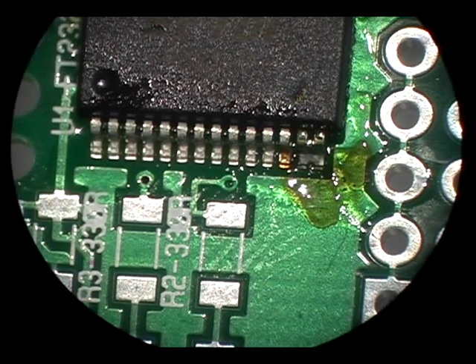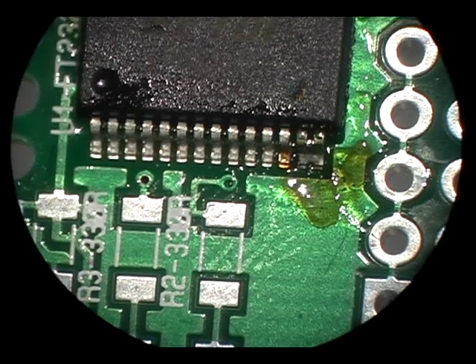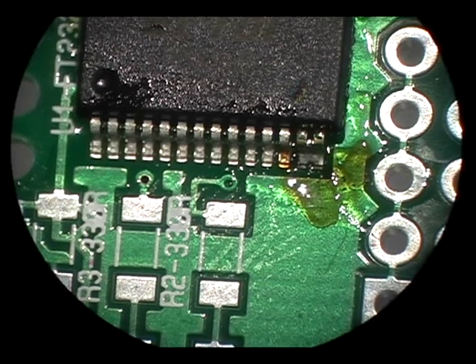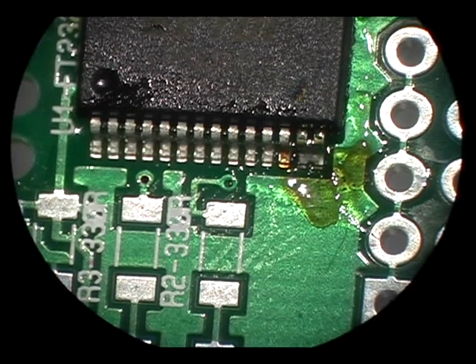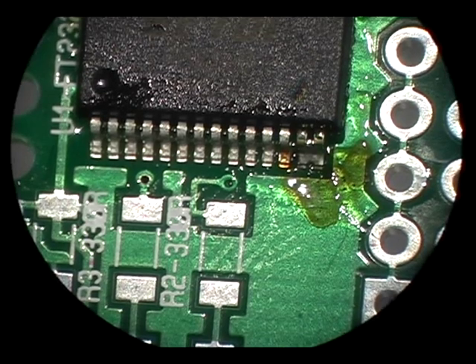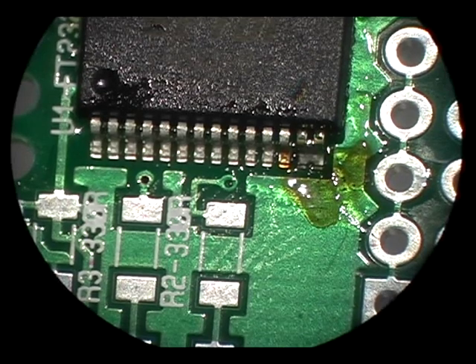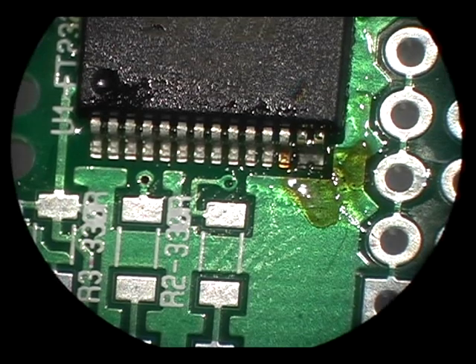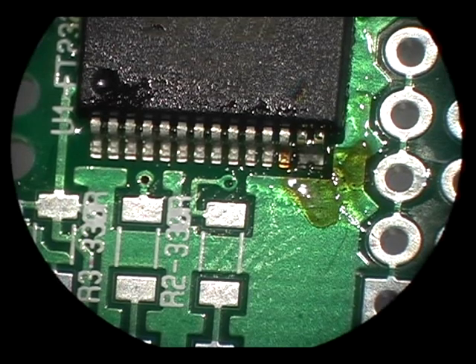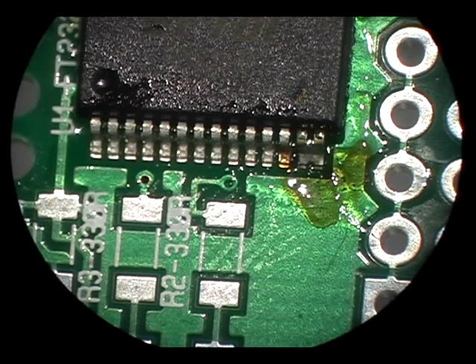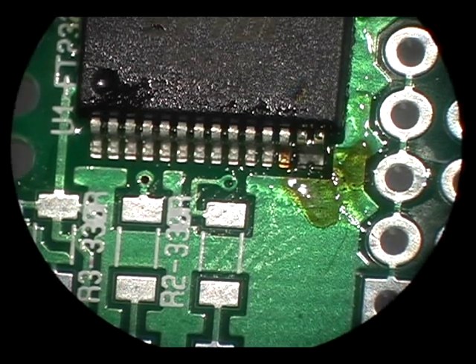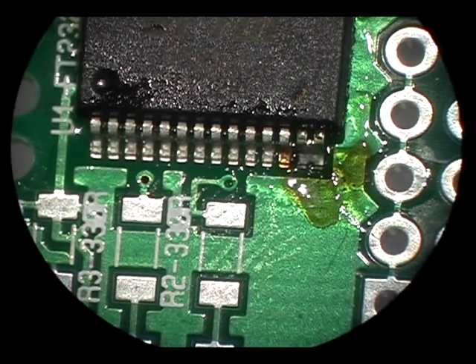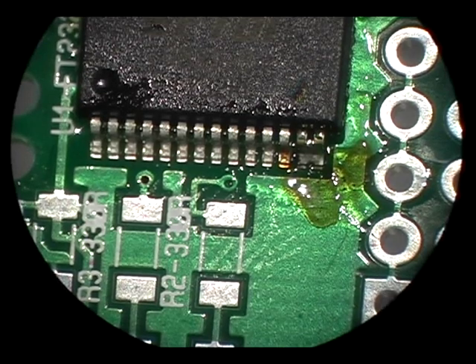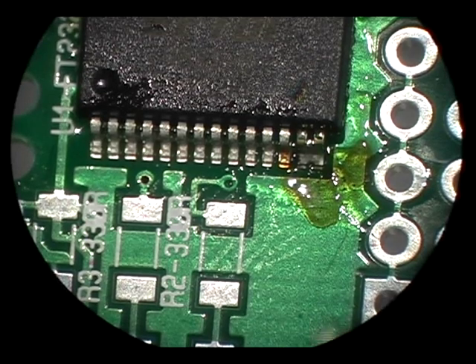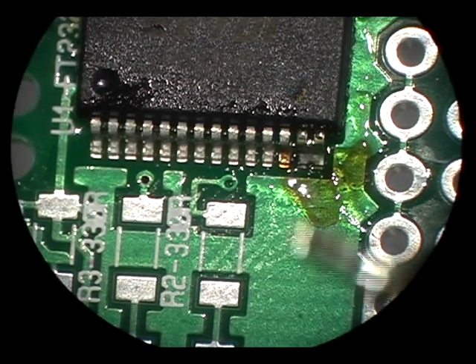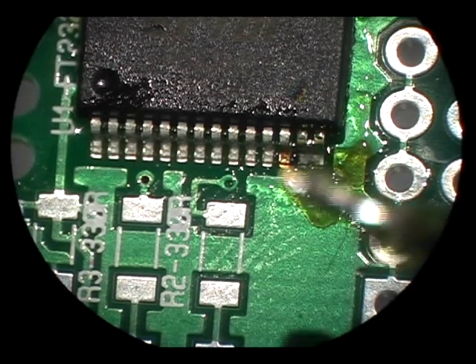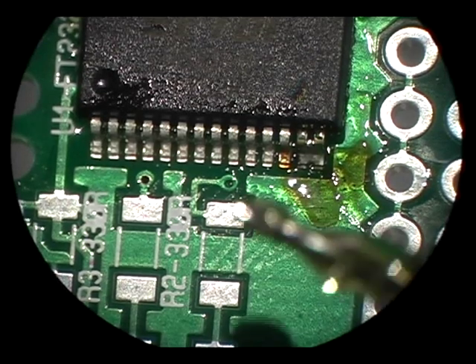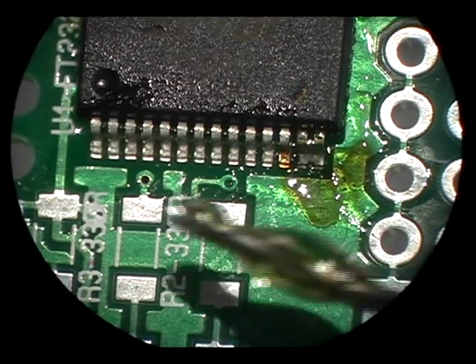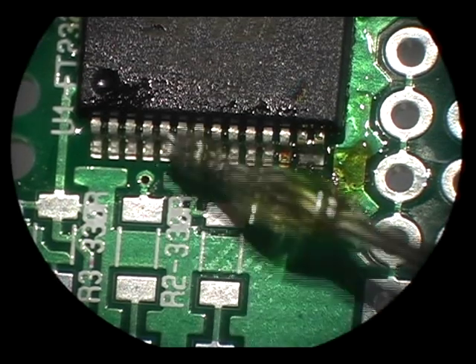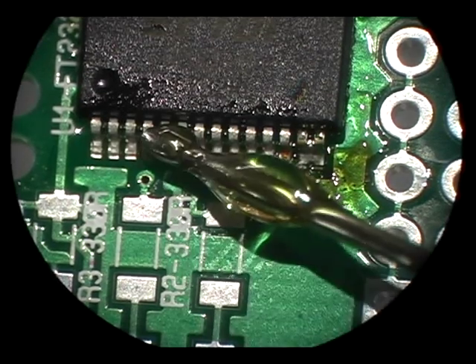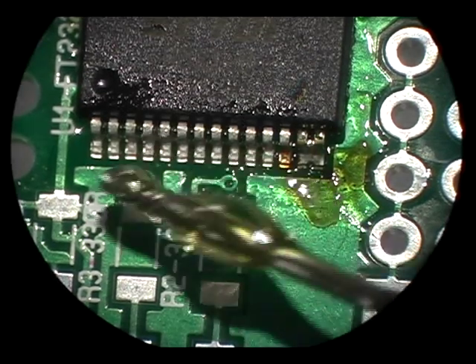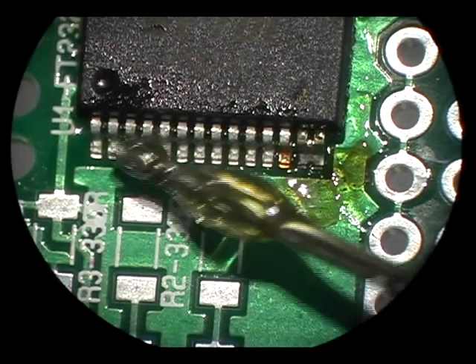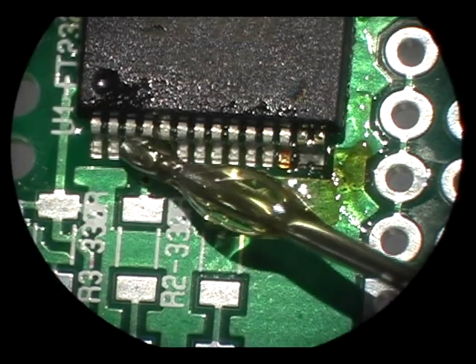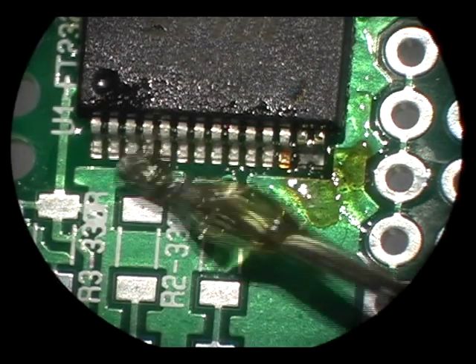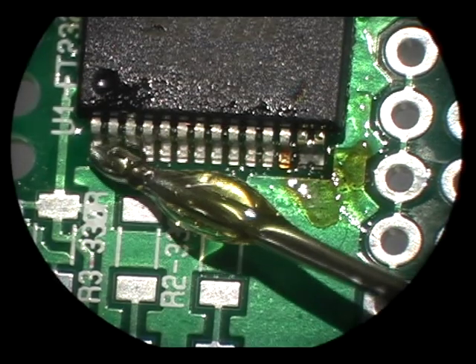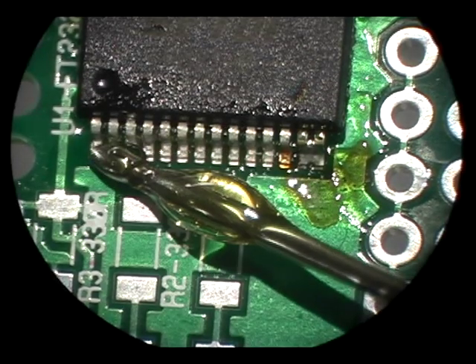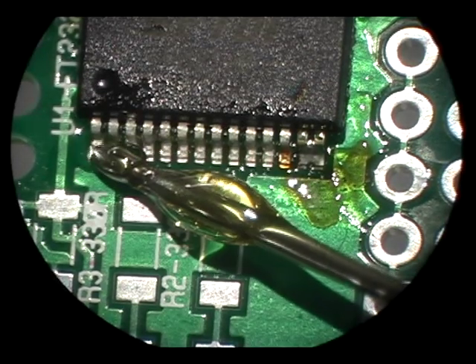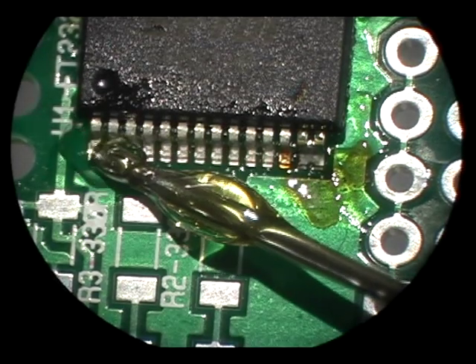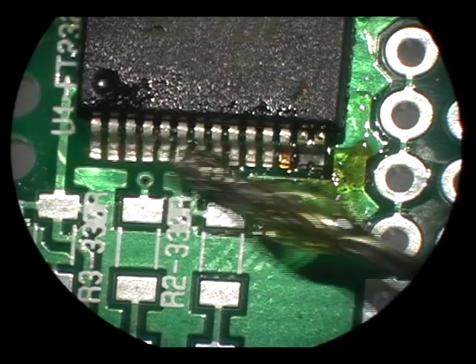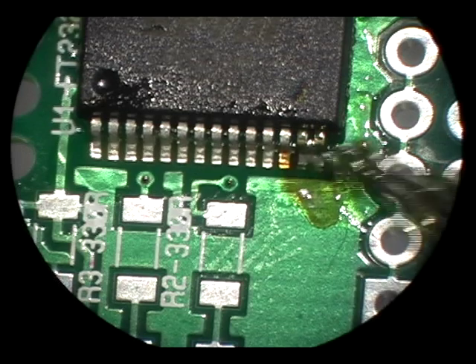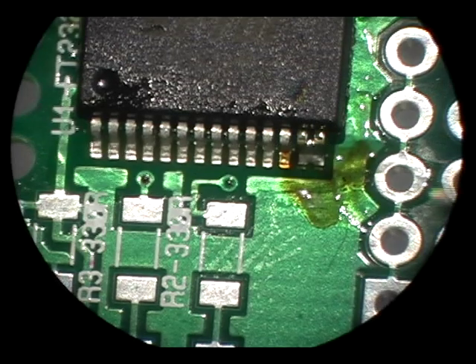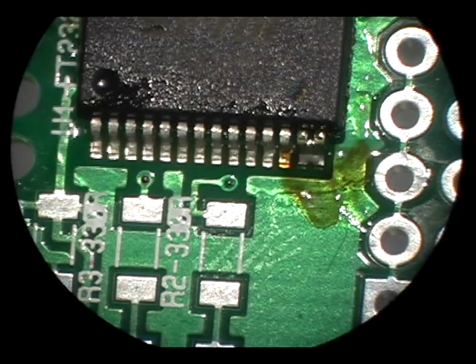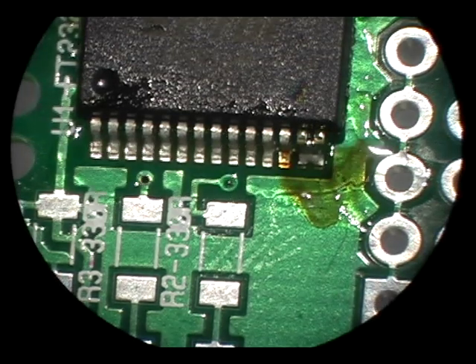Now apply liquid flux to the pins. The flux helps clean the joints and also to spread the heat around.